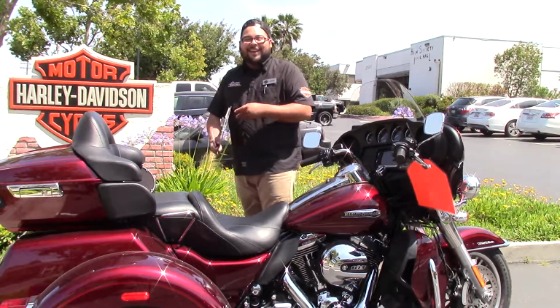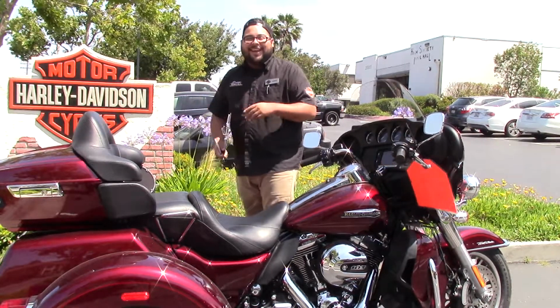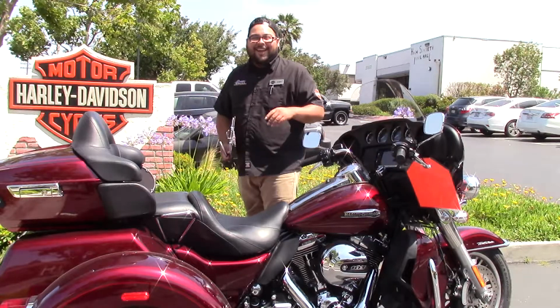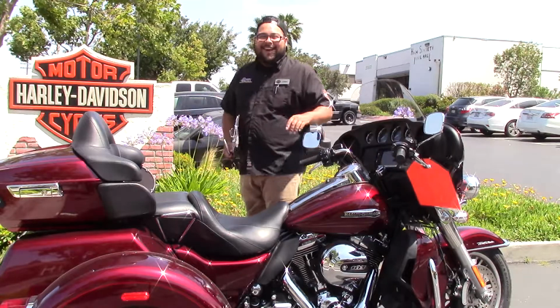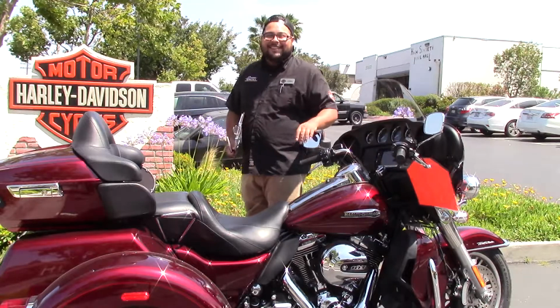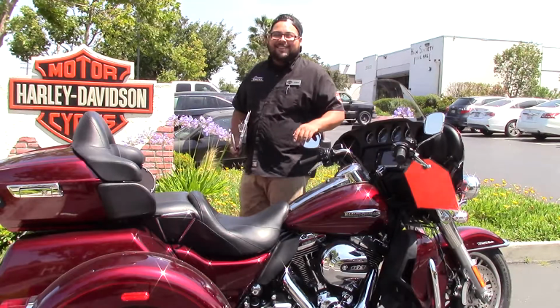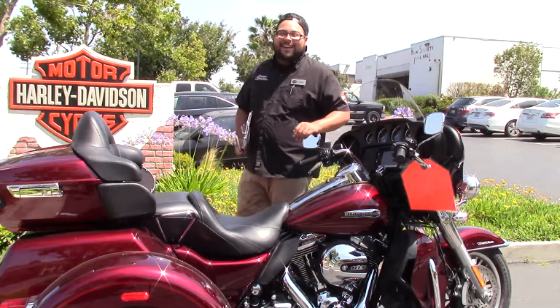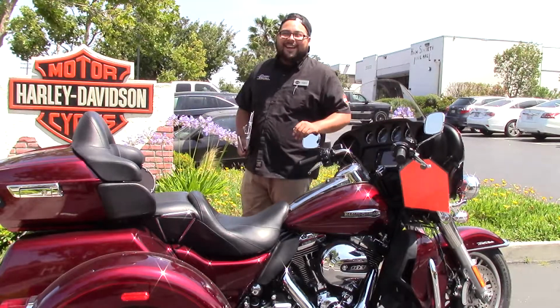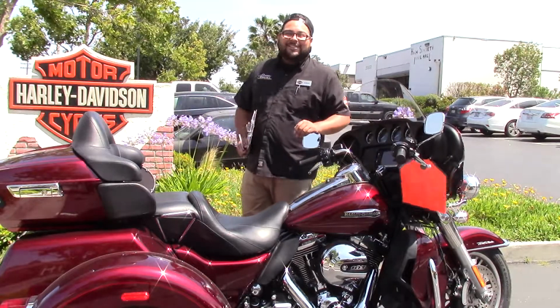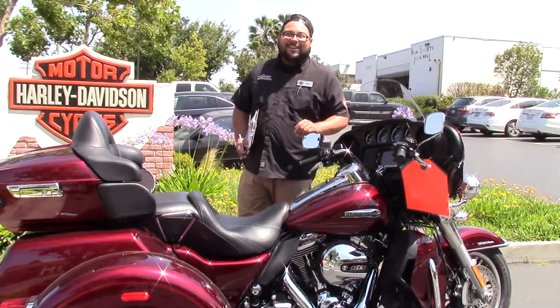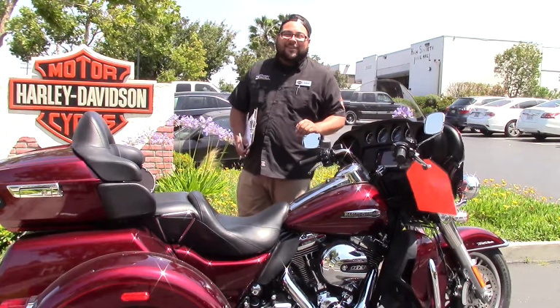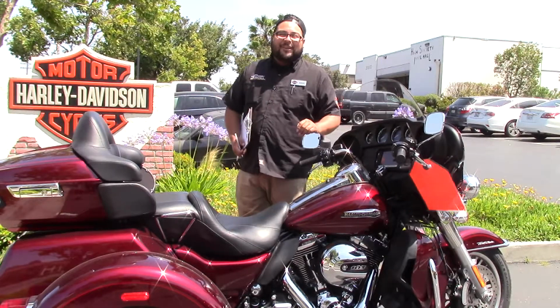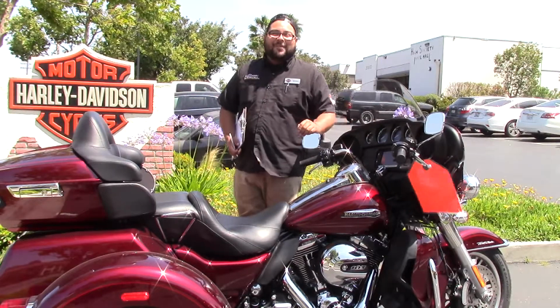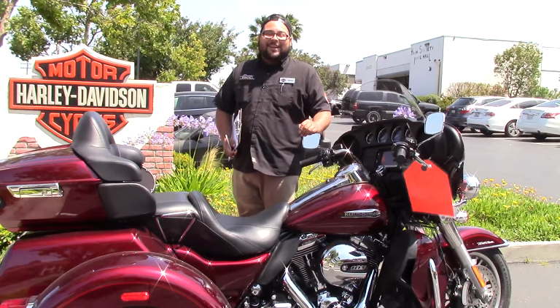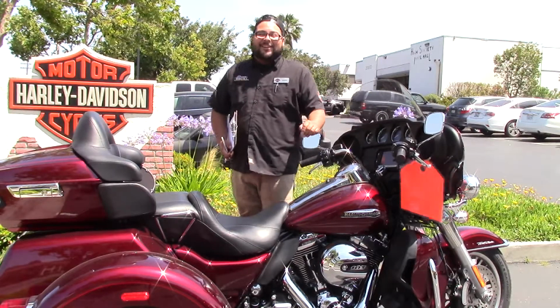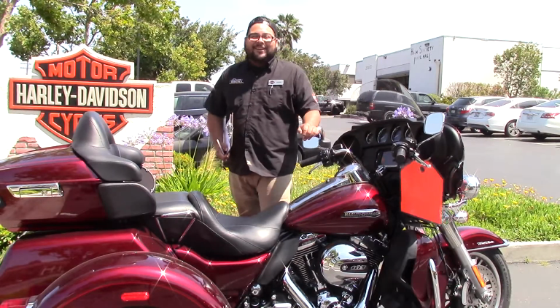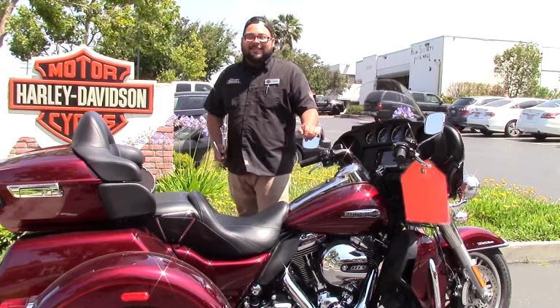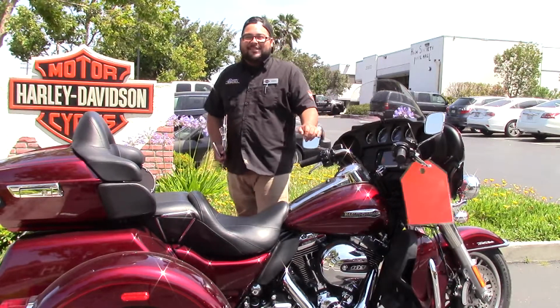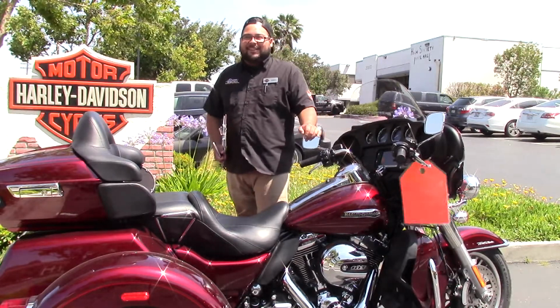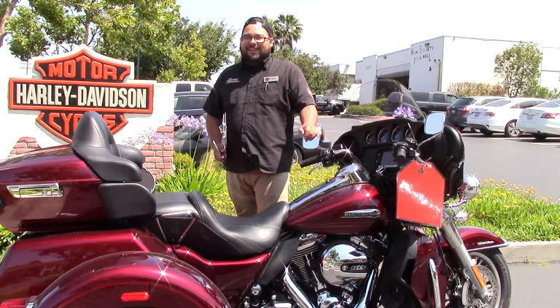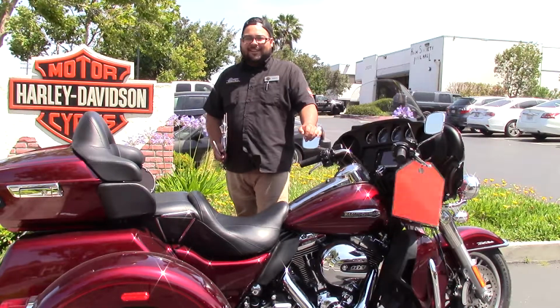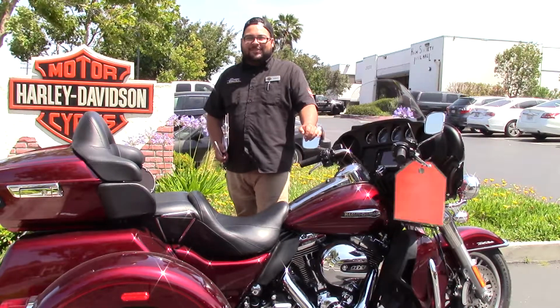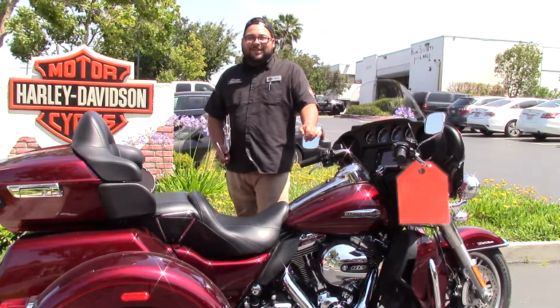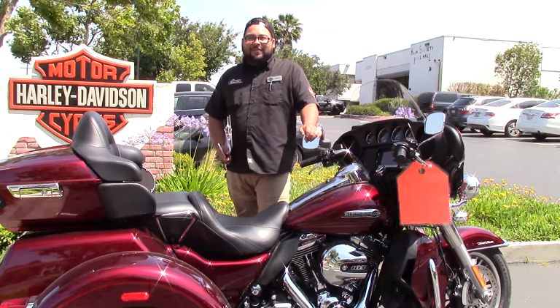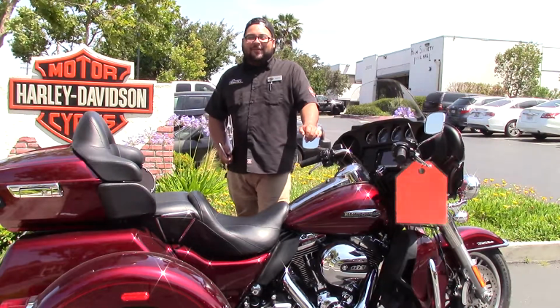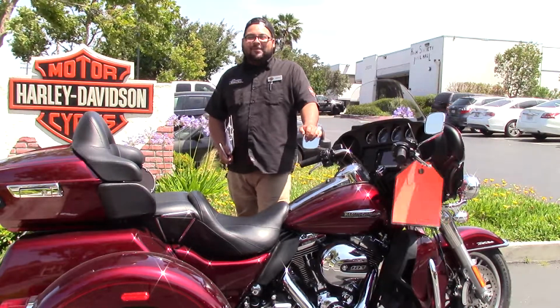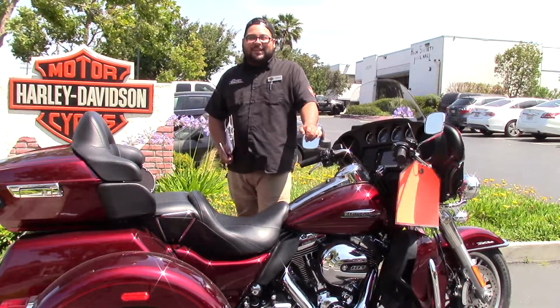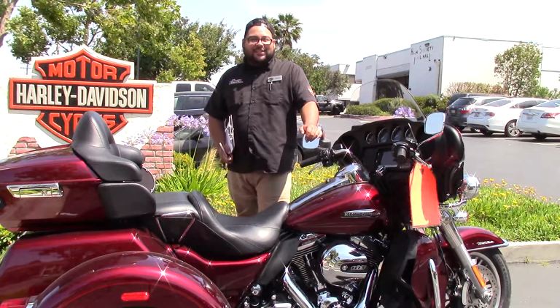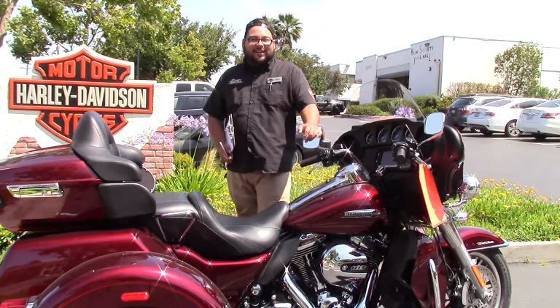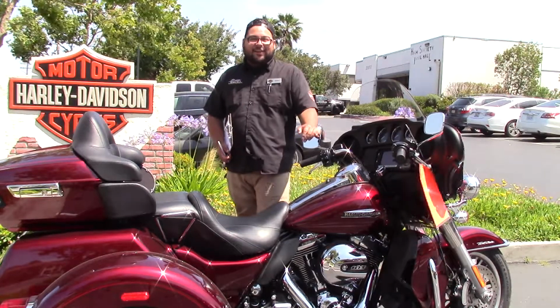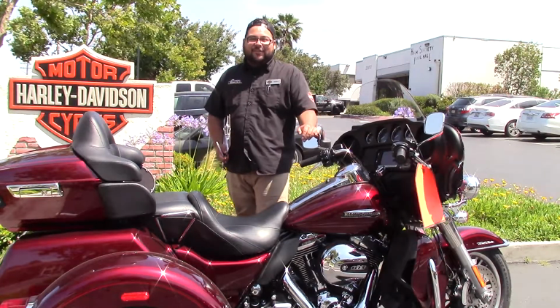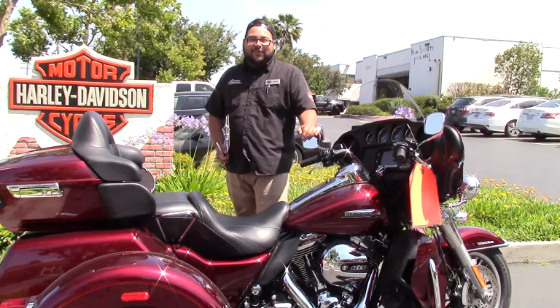Hey guys, I'm Adrian here with Quay Tomek at Harley-Davidson. Thanks for stopping by our website to check out our inventory.